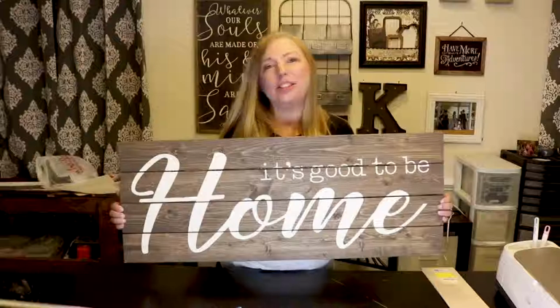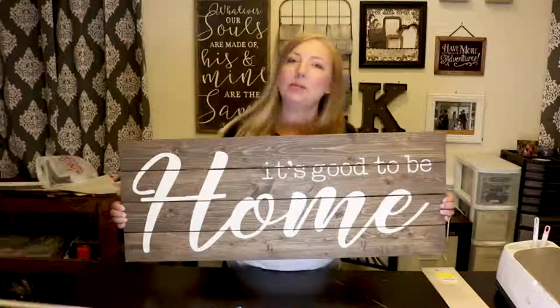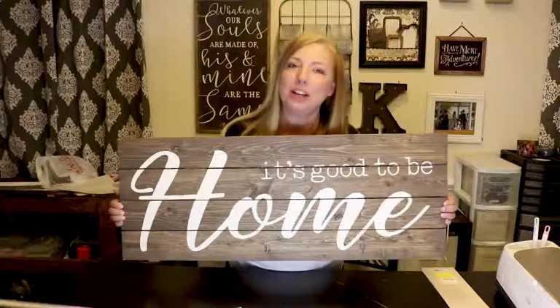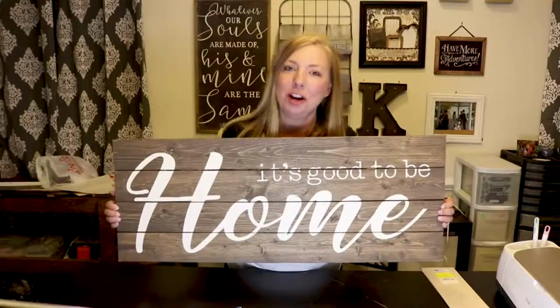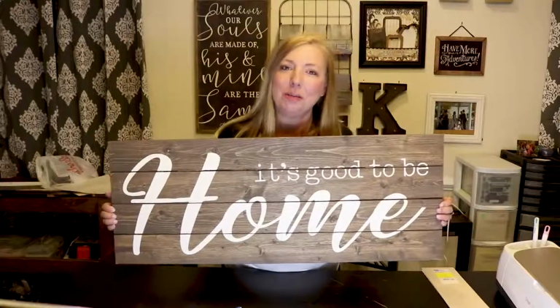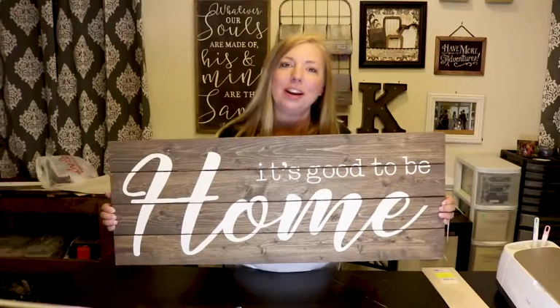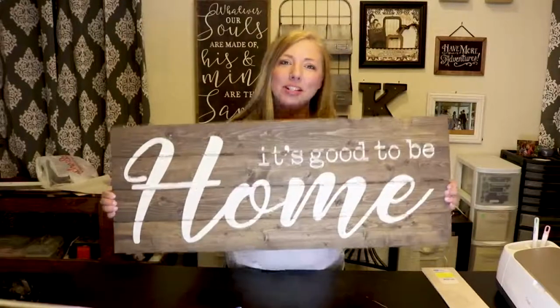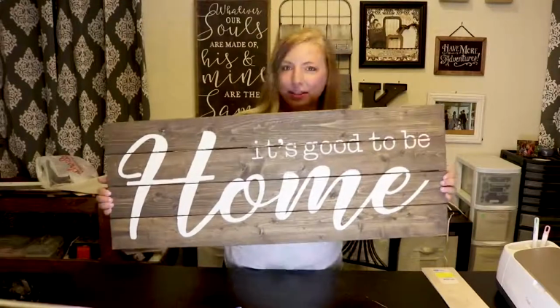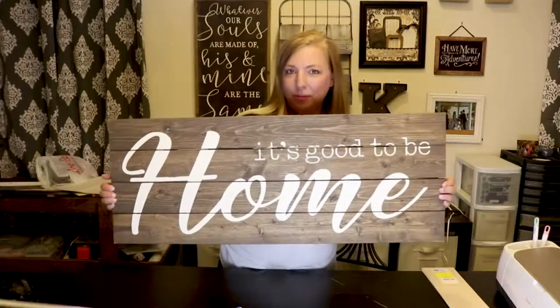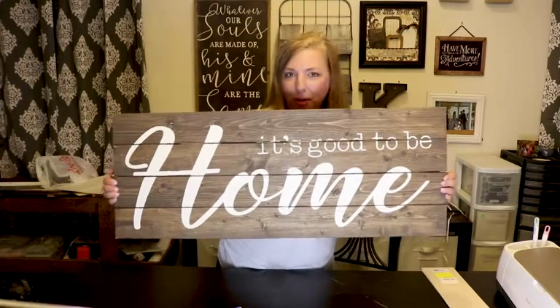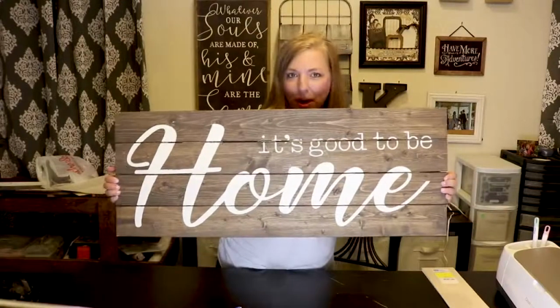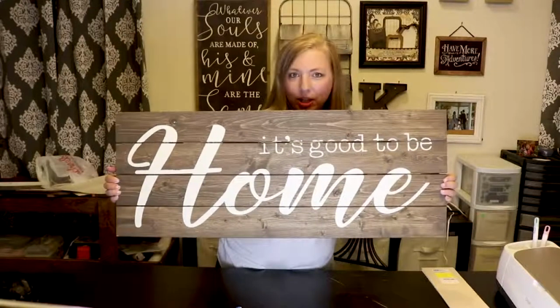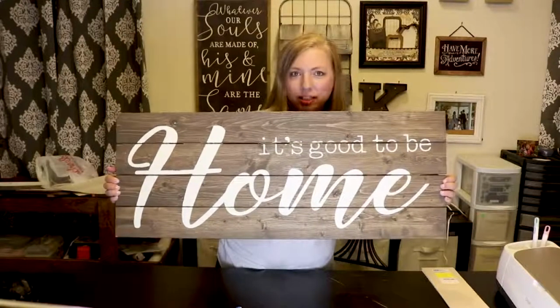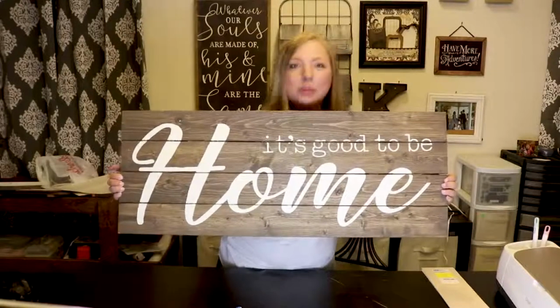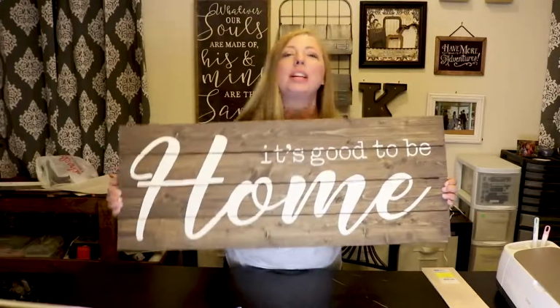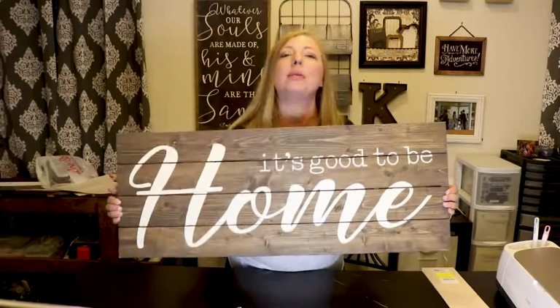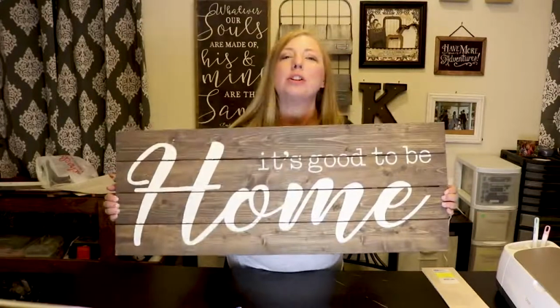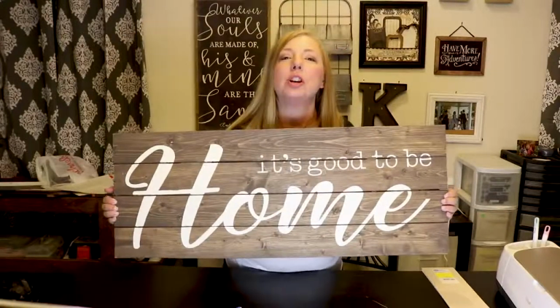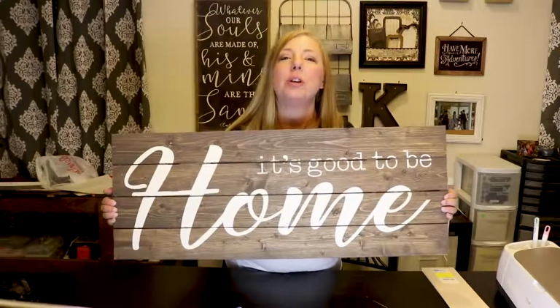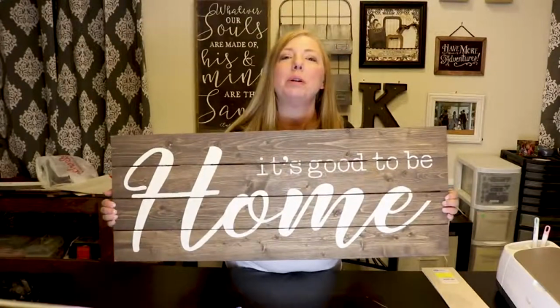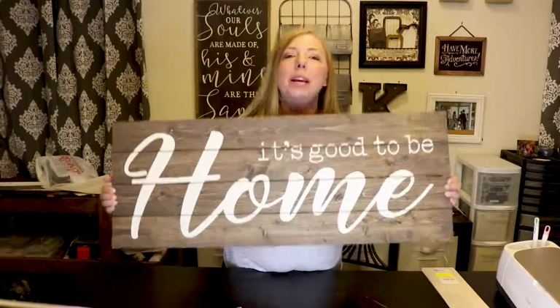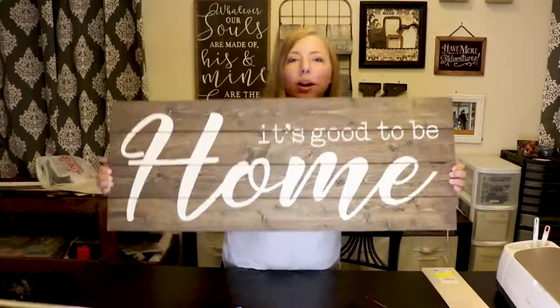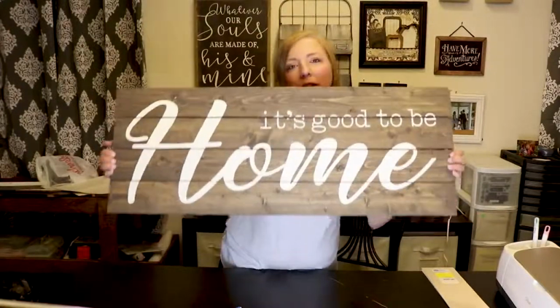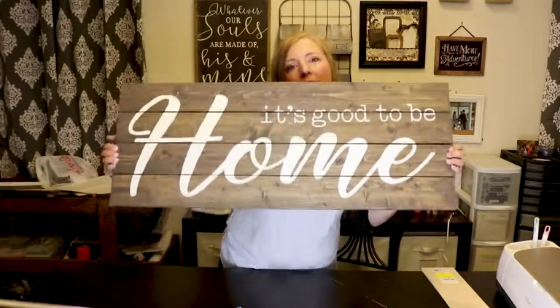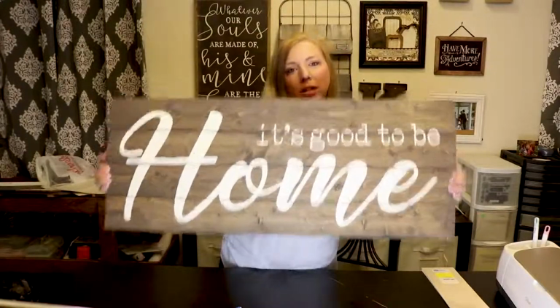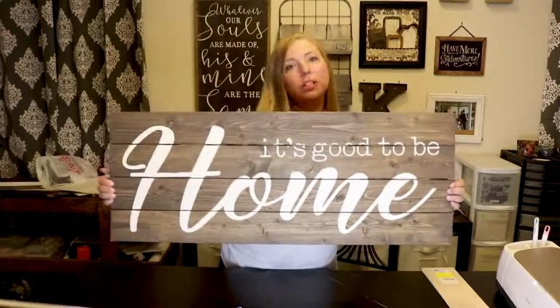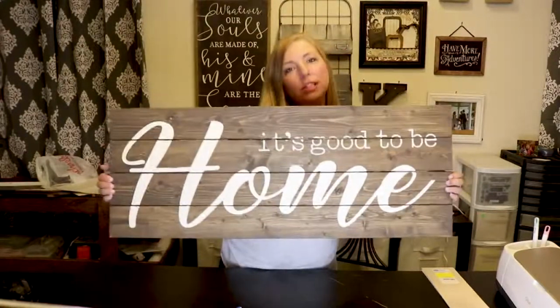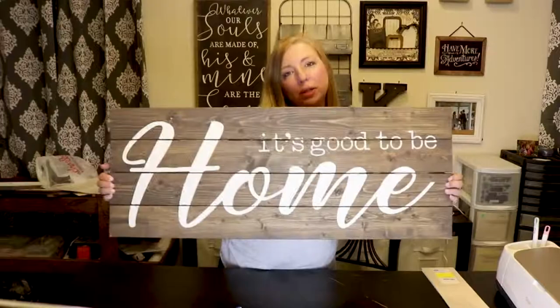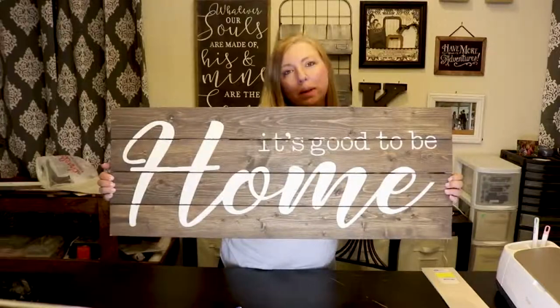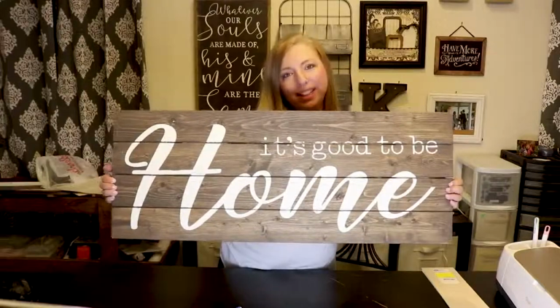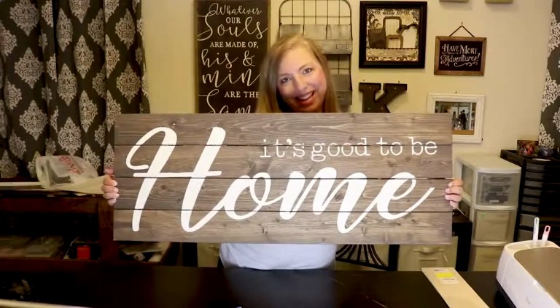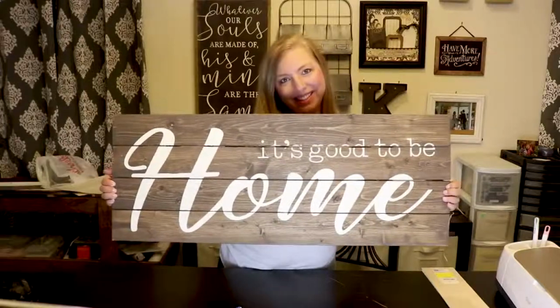Do you want to know how we make our stencils for our projects? Today we're going to show you how we make ours using this wooden pallet sign.